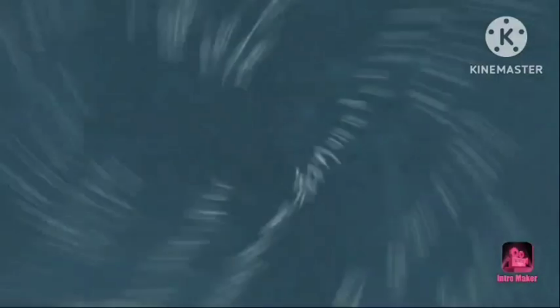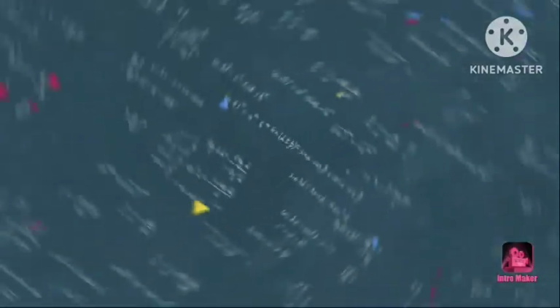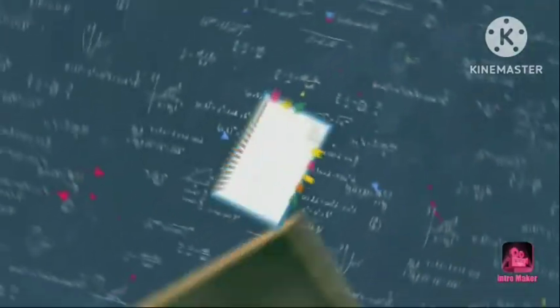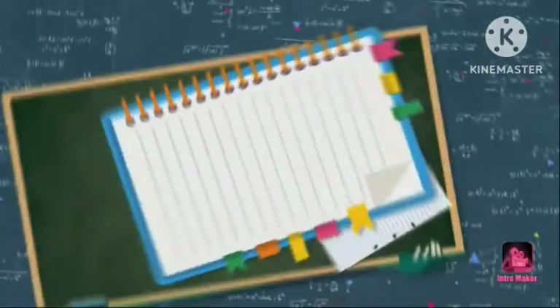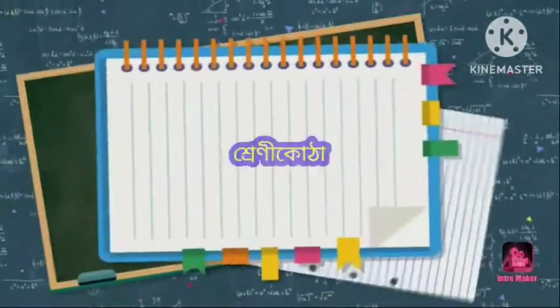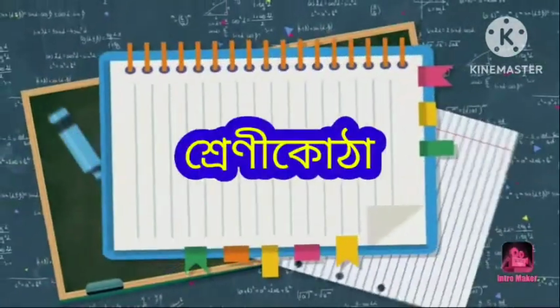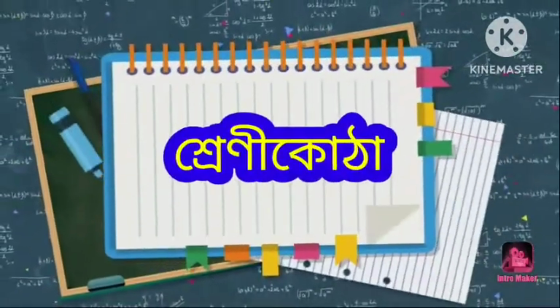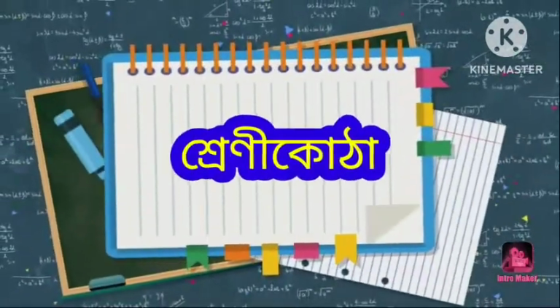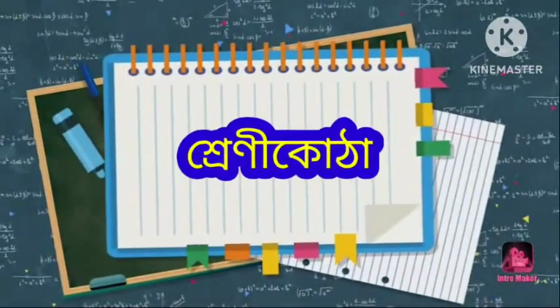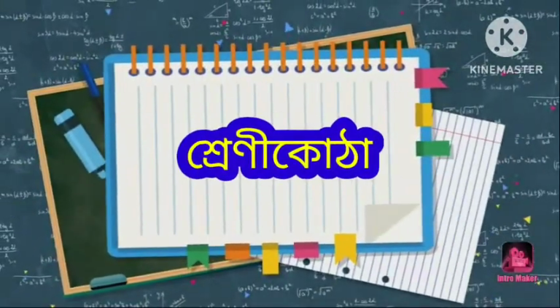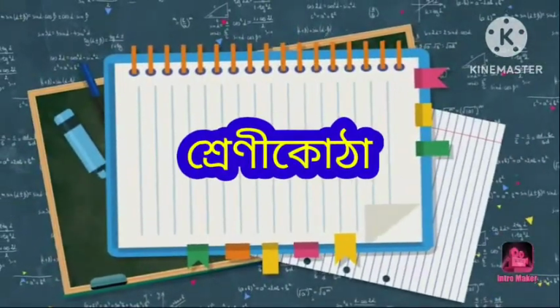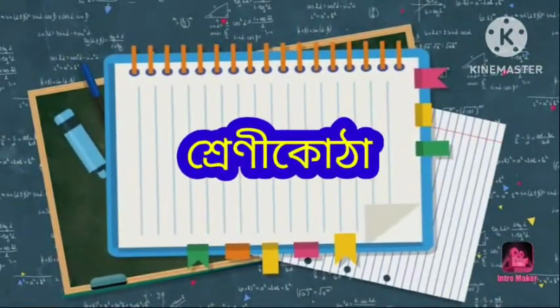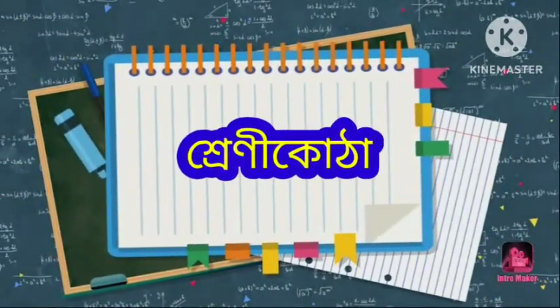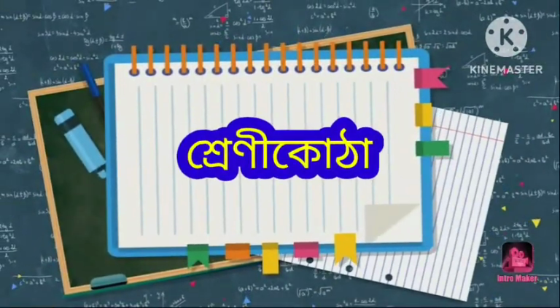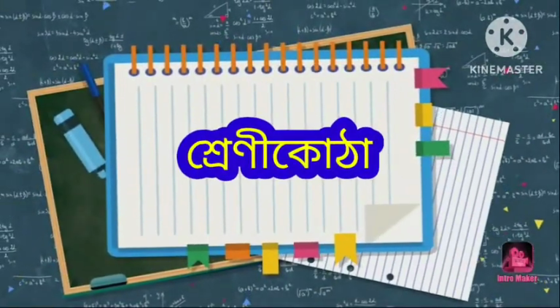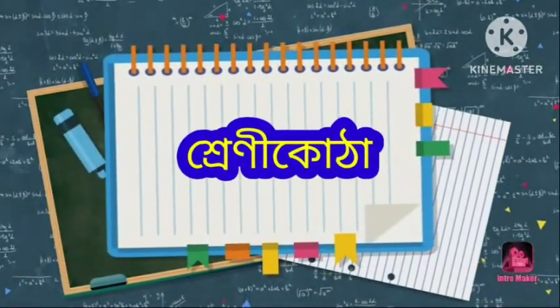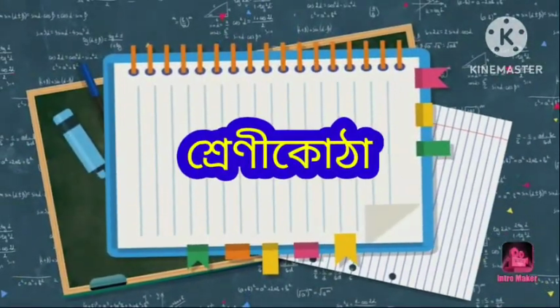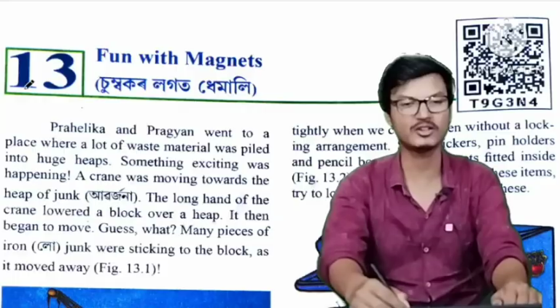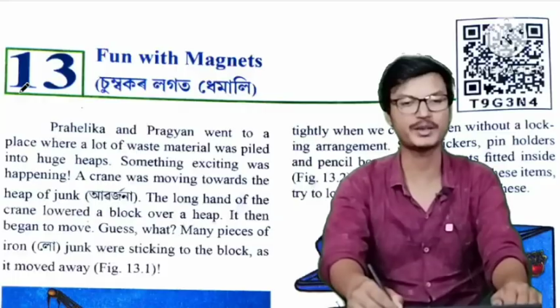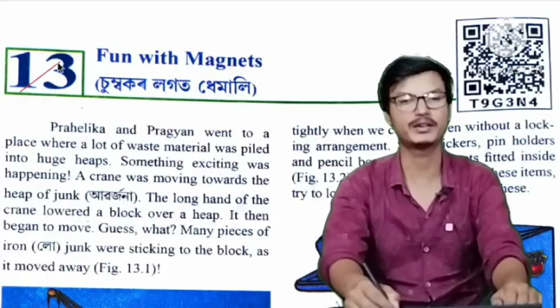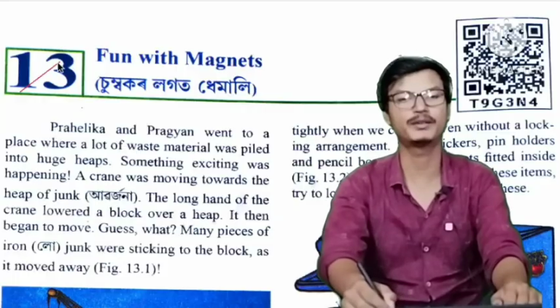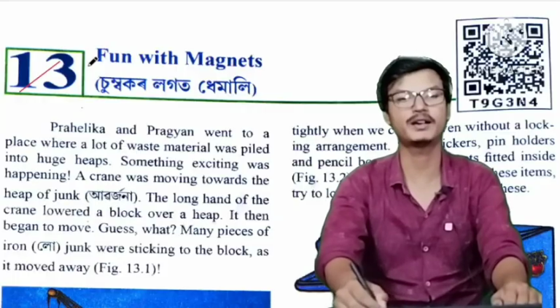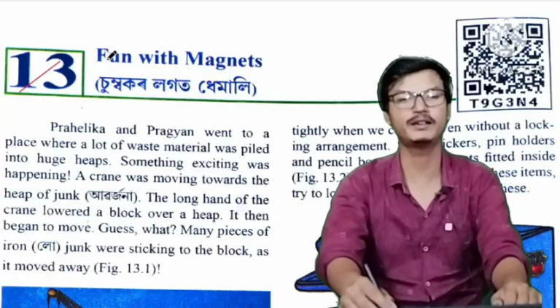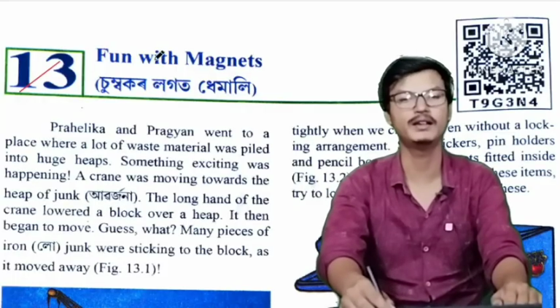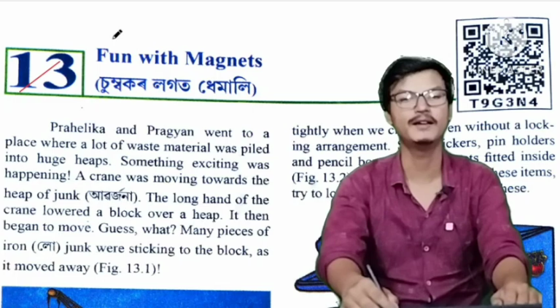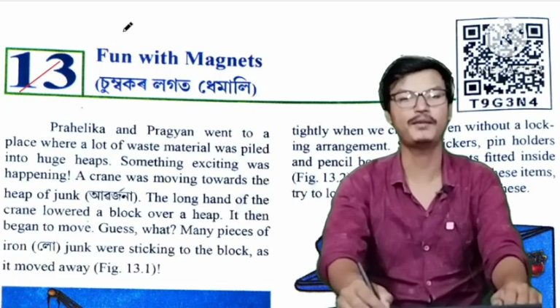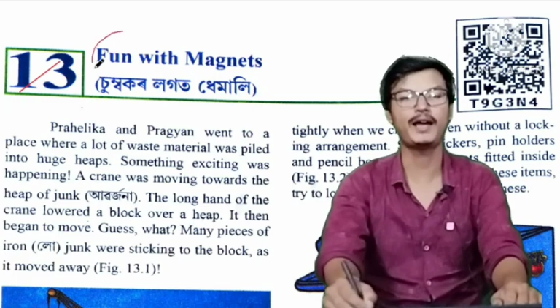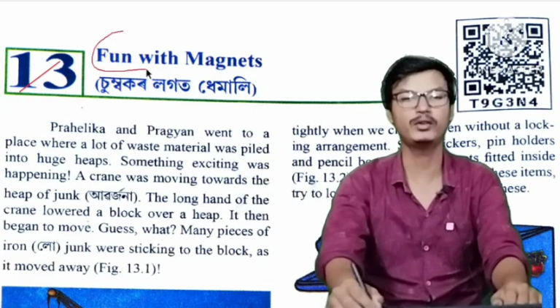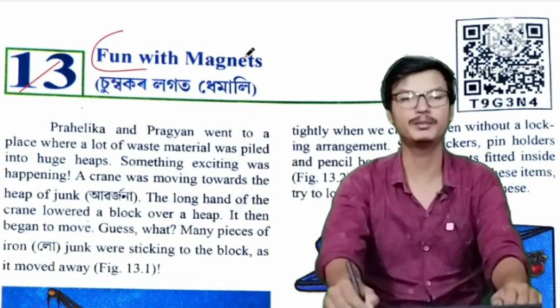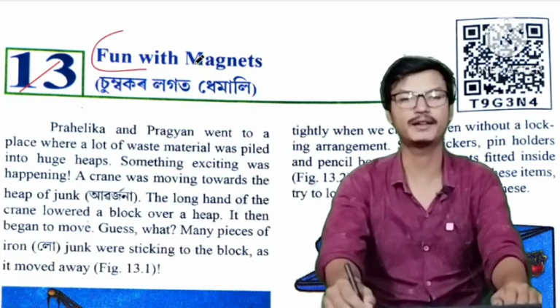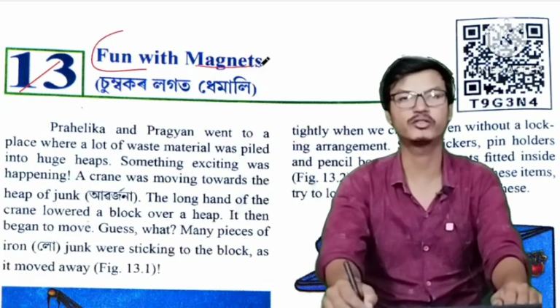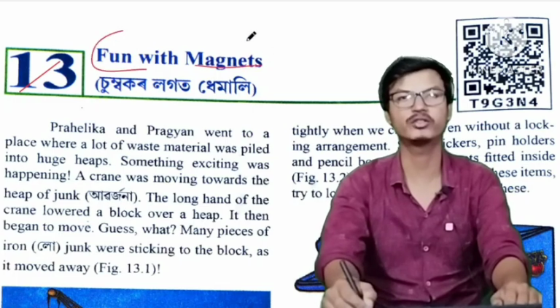Hello students, welcome to Sennik Uta. Today I am going to have a classic science show. Chapter number 13, Fun with Magnet Show.